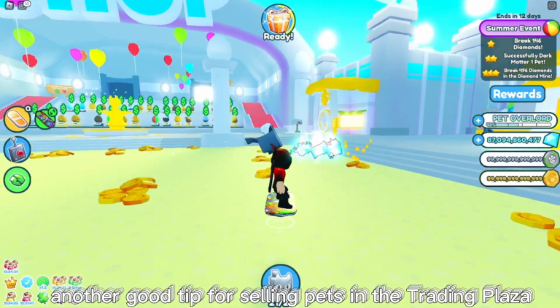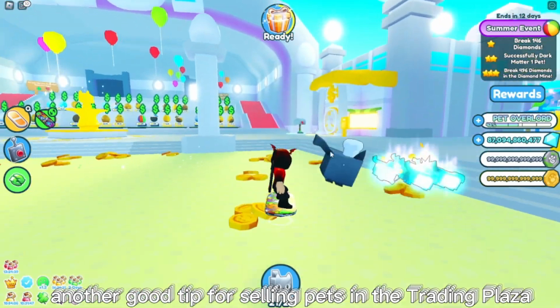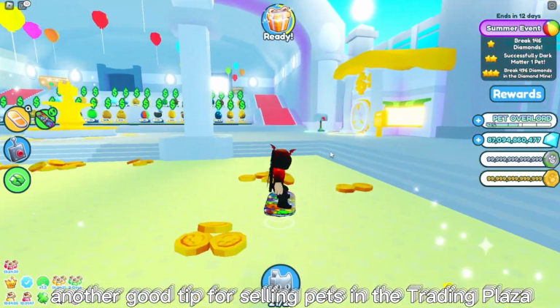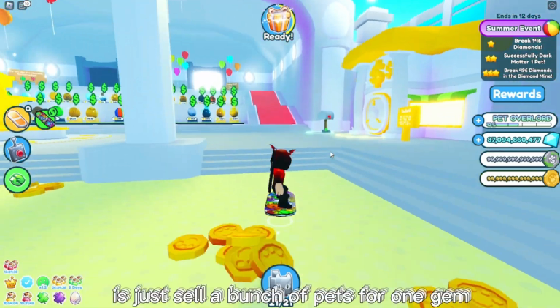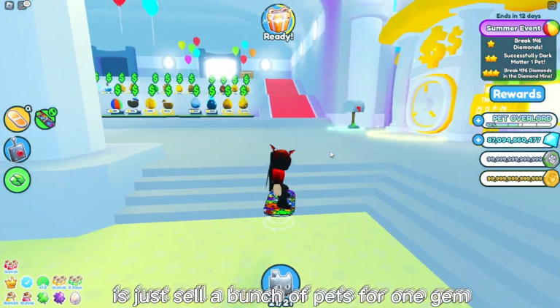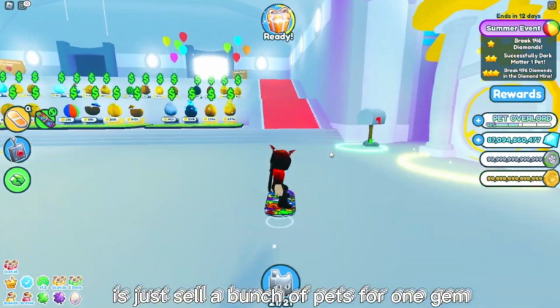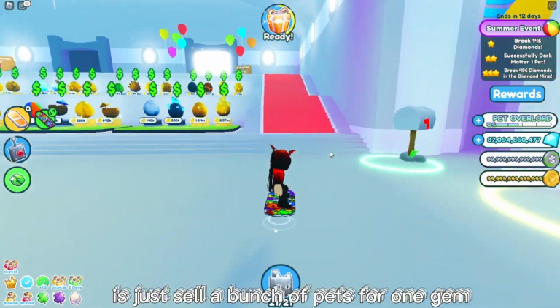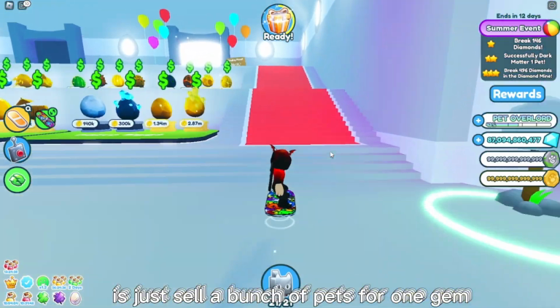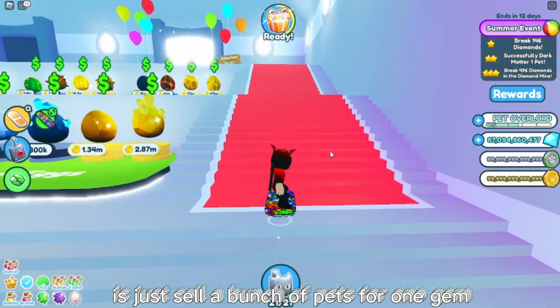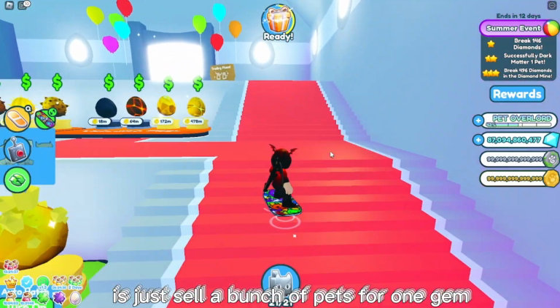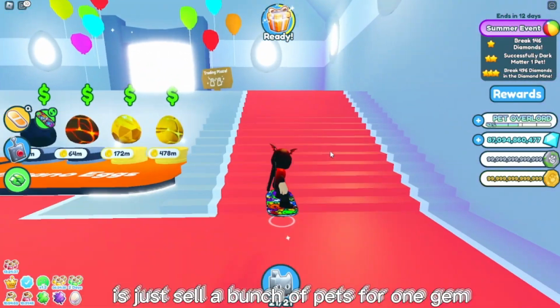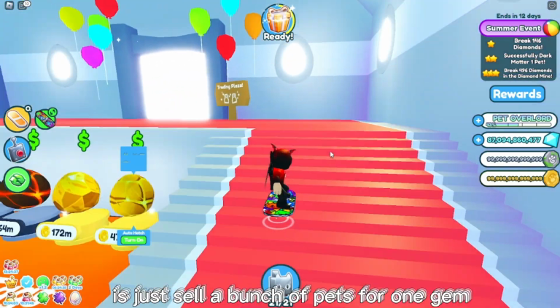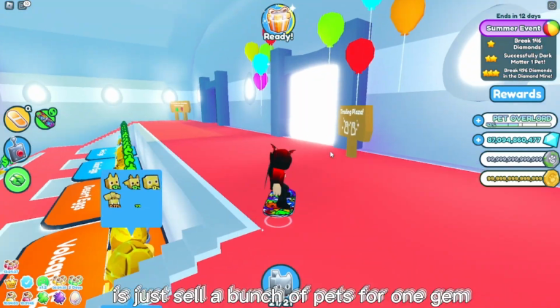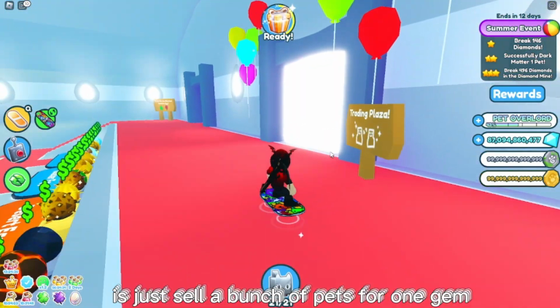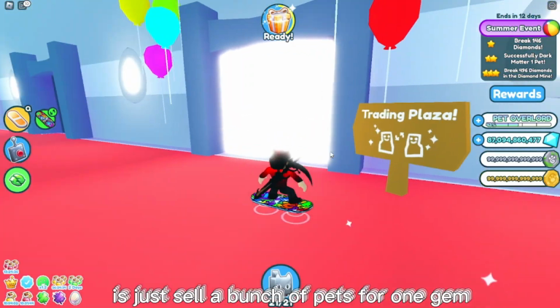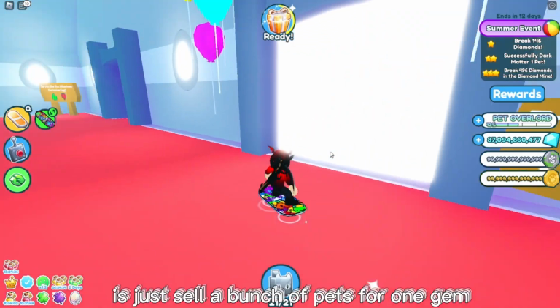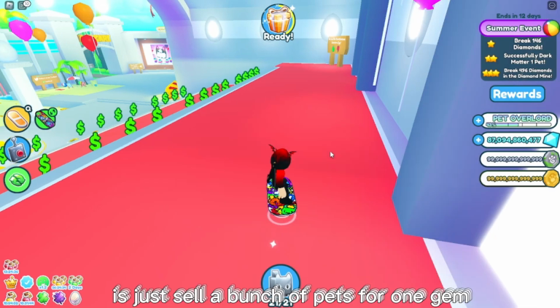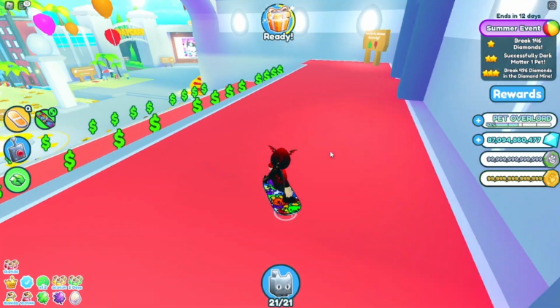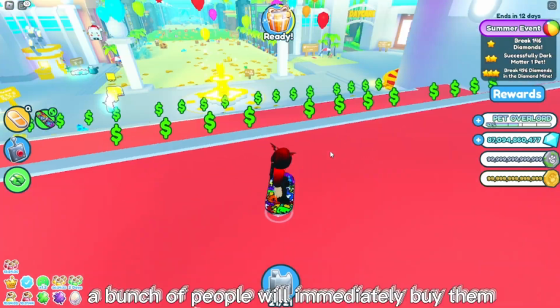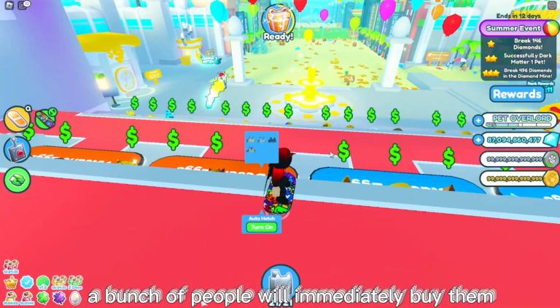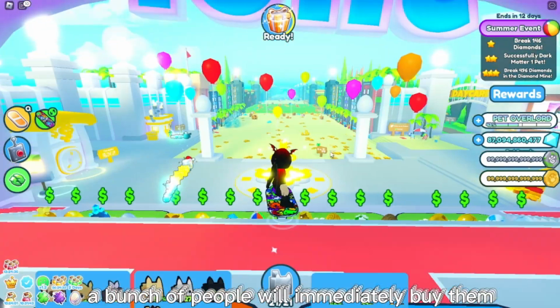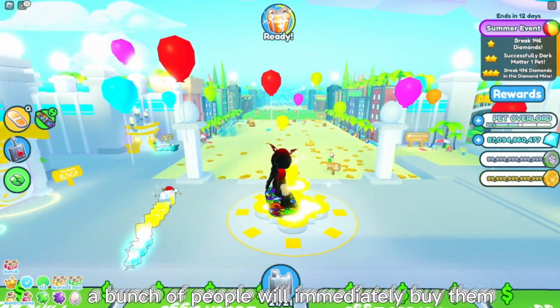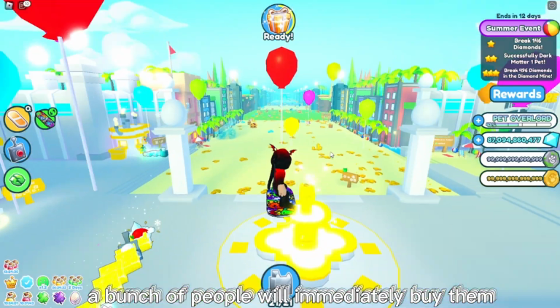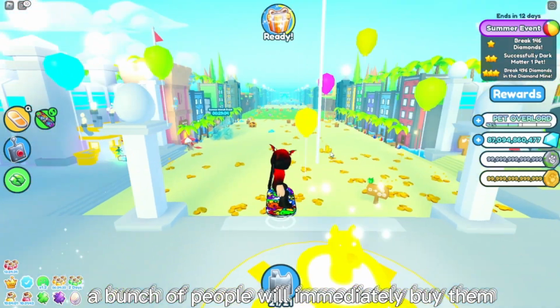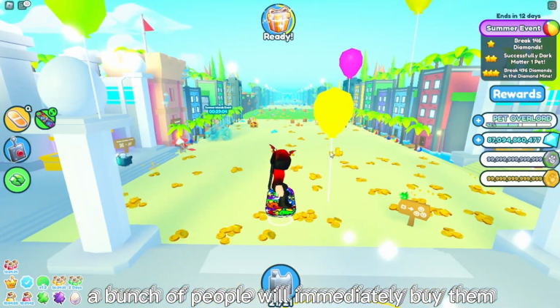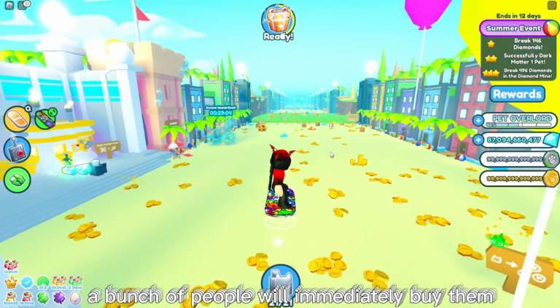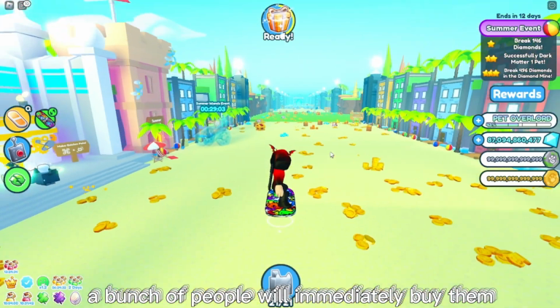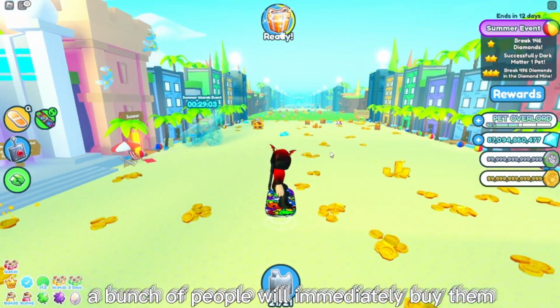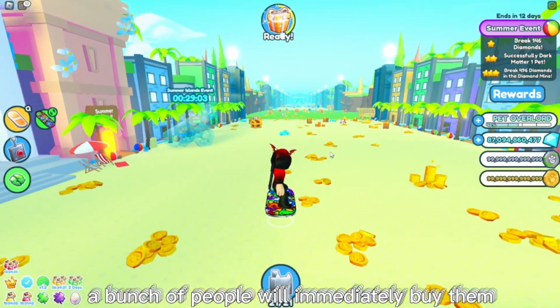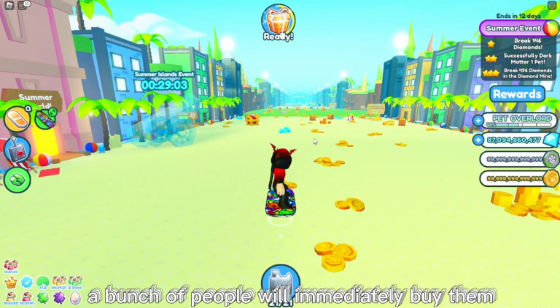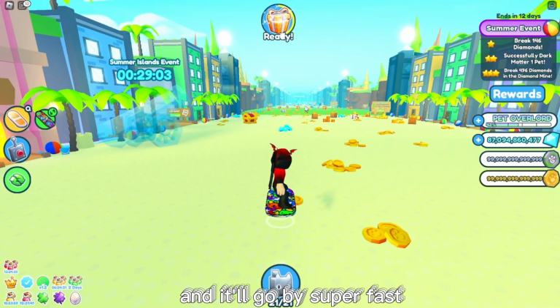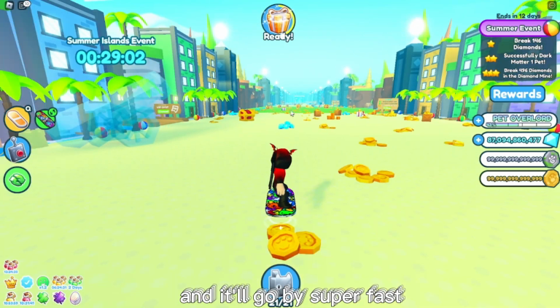Another good tip for selling pets in the trading plaza: just sell a bunch of pets for one gem. A bunch of people will immediately buy them and it'll go by super fast.